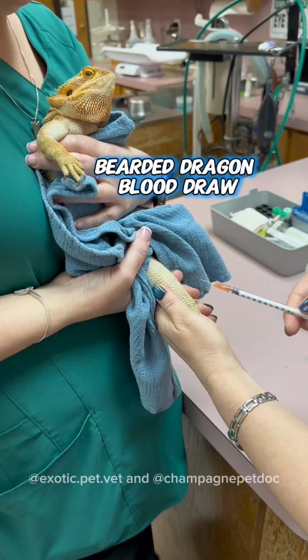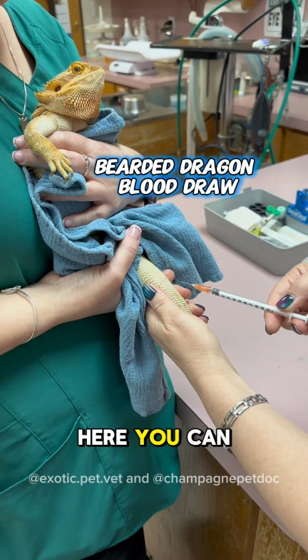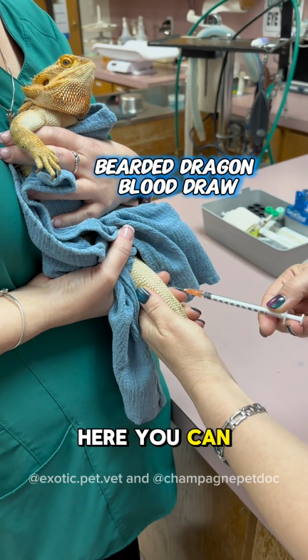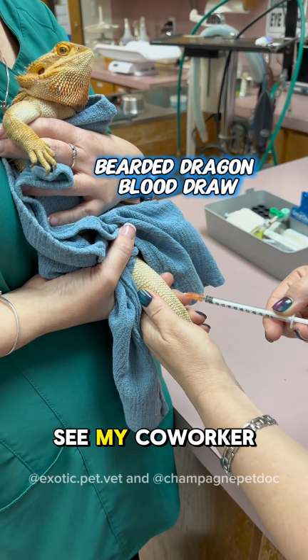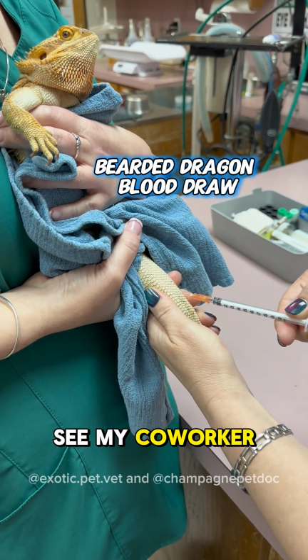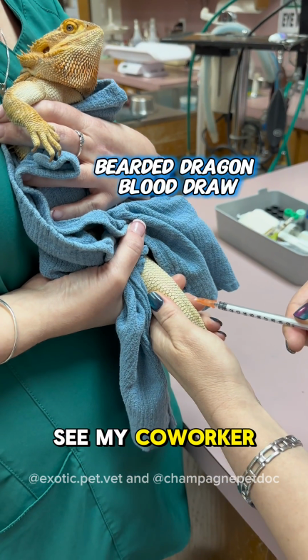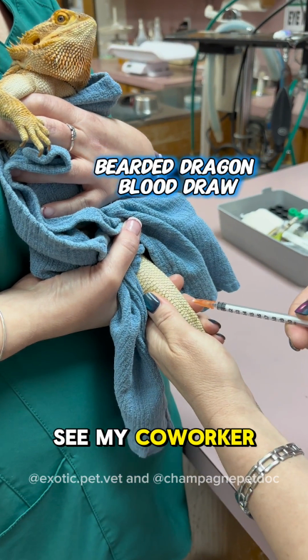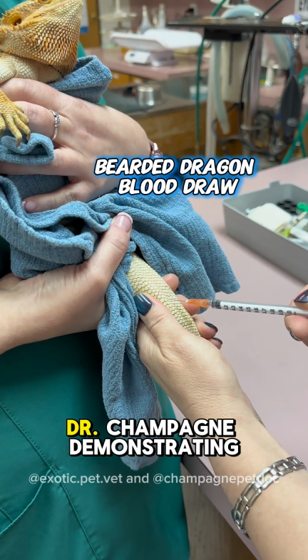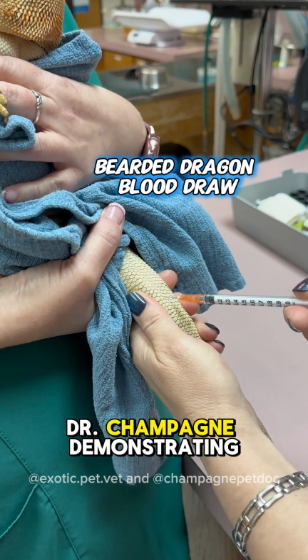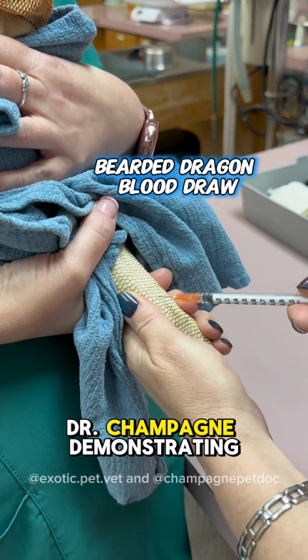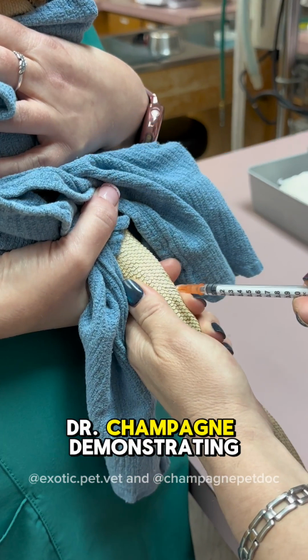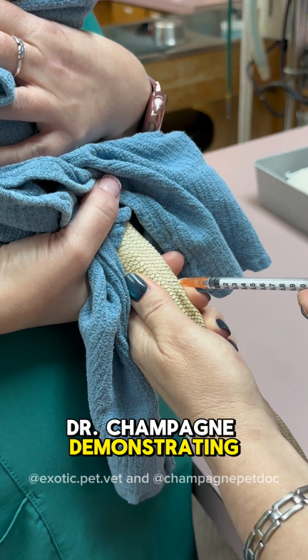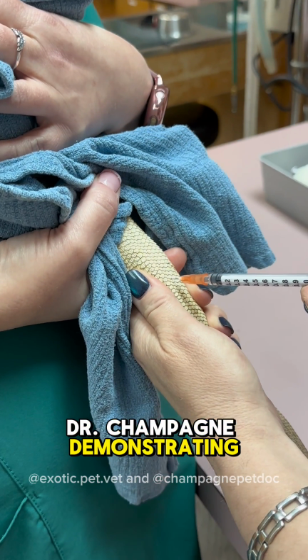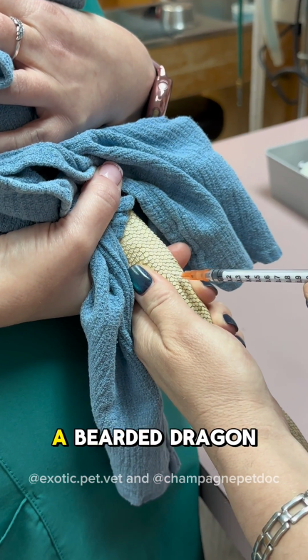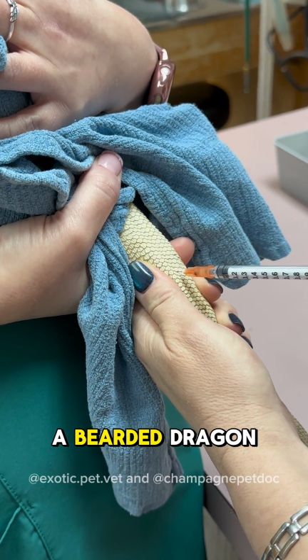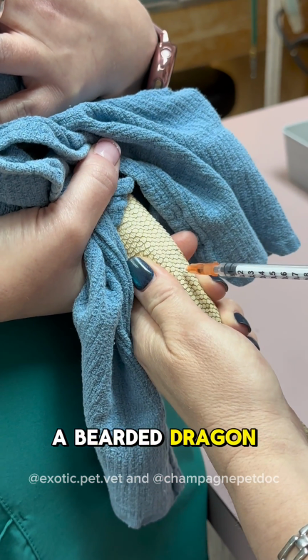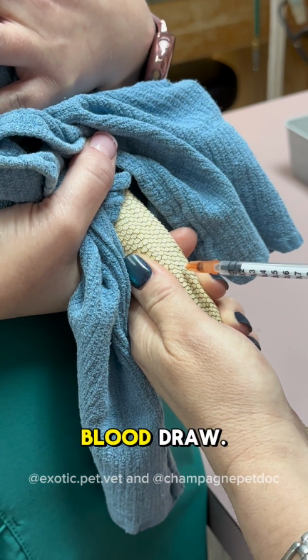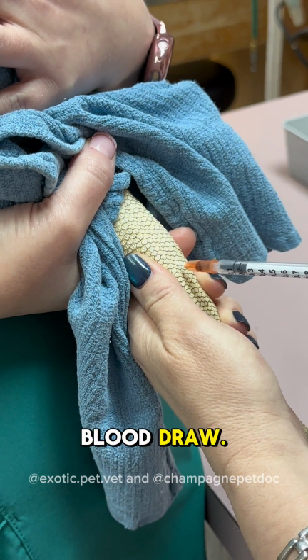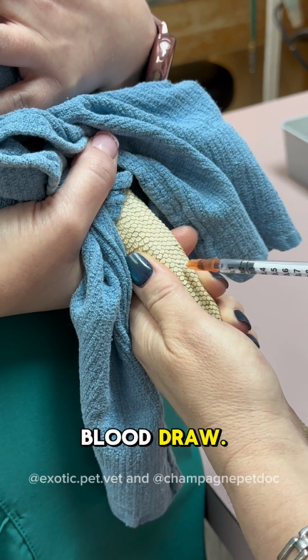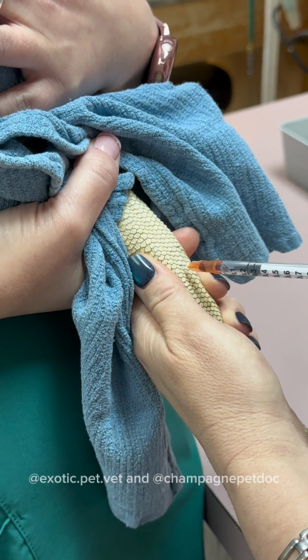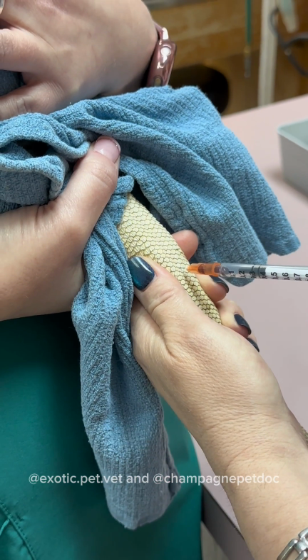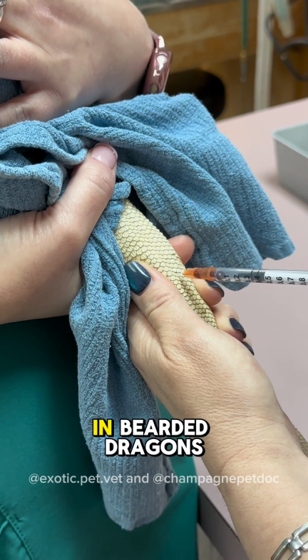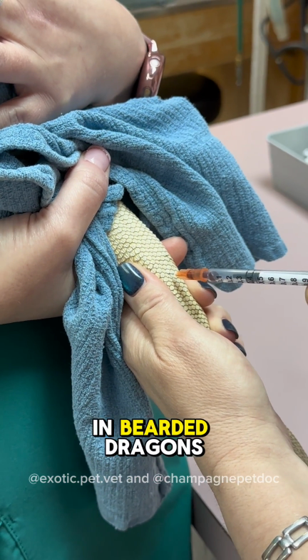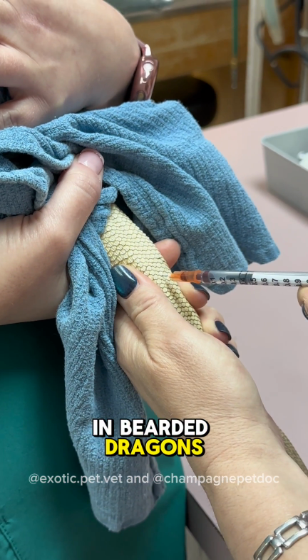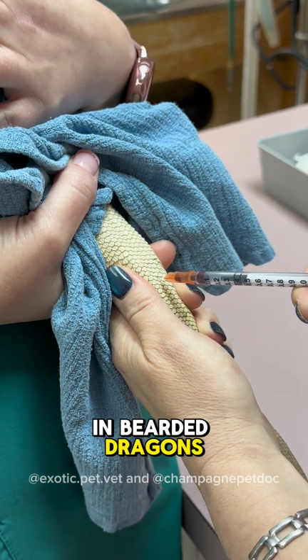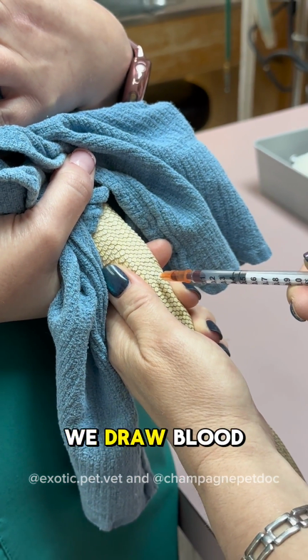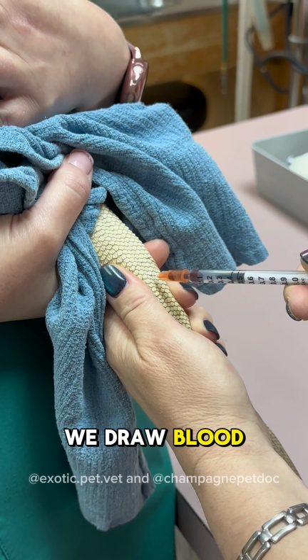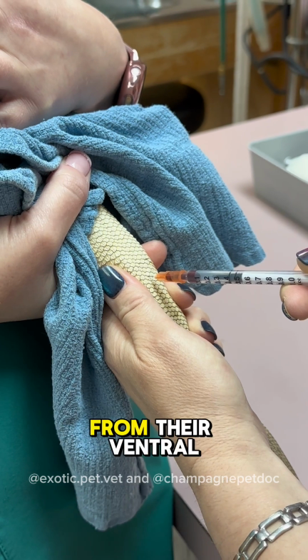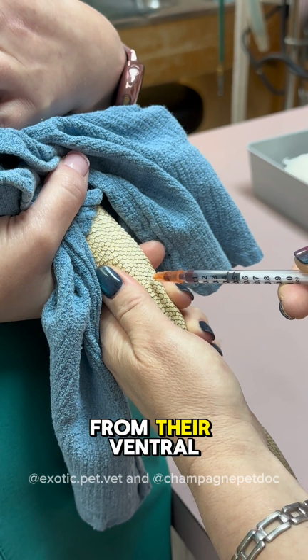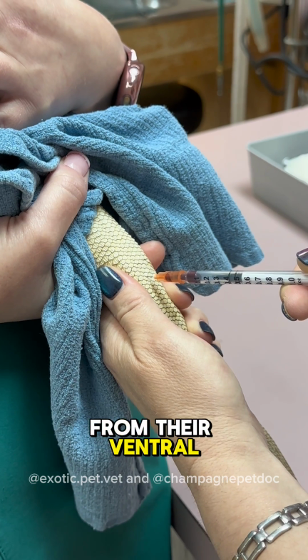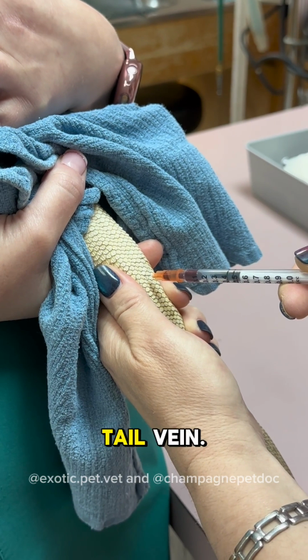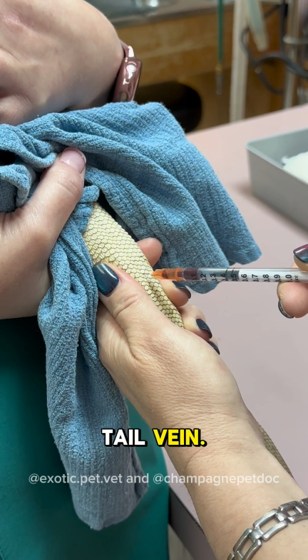Here you can see my coworker, Dr. Champagne, demonstrating a bearded dragon blood draw. In bearded dragons, we draw blood from their ventral tail vein.